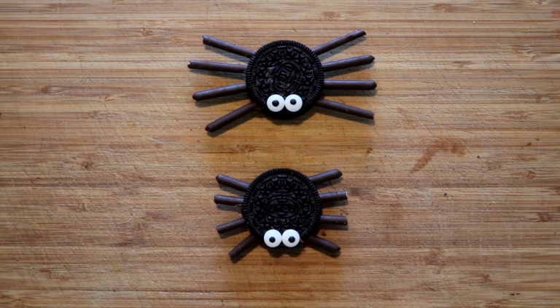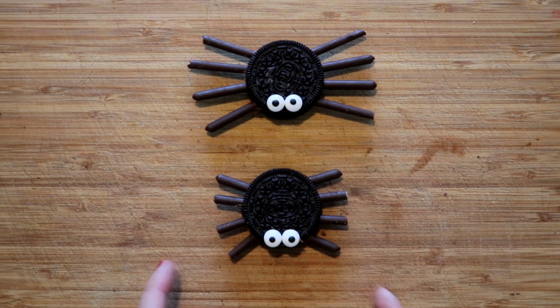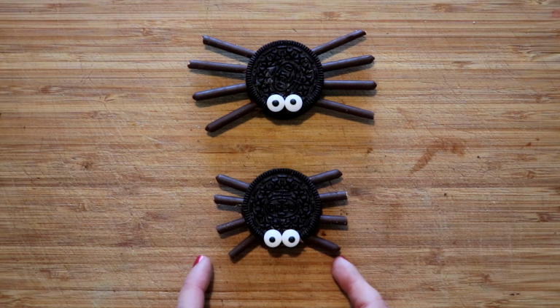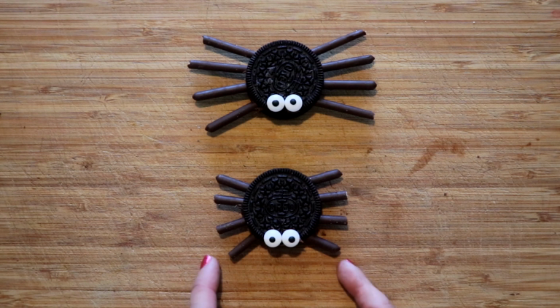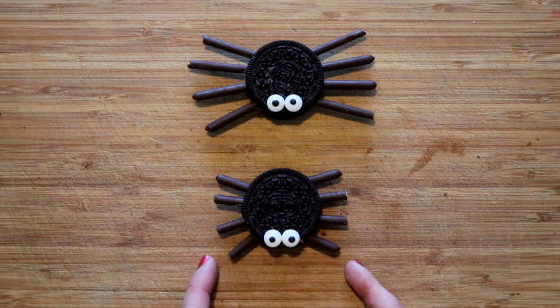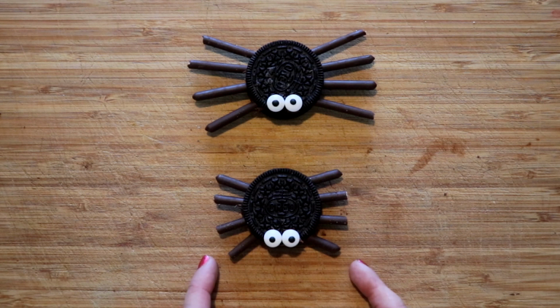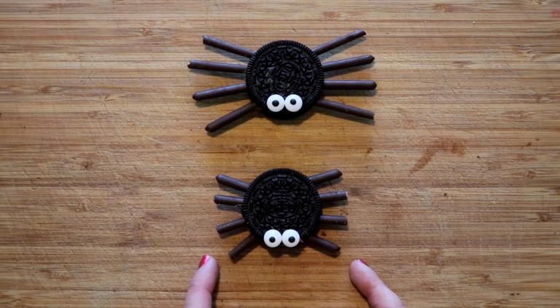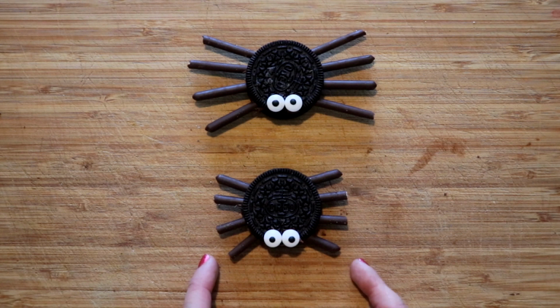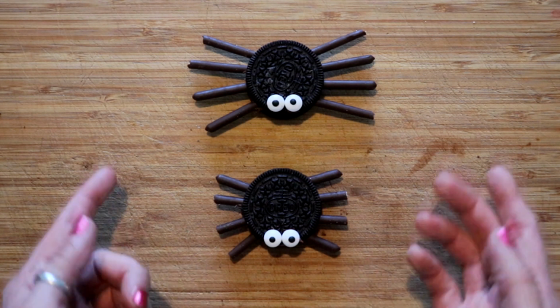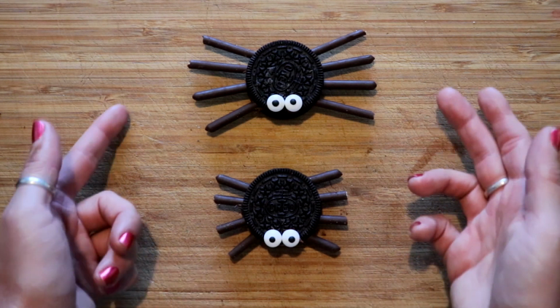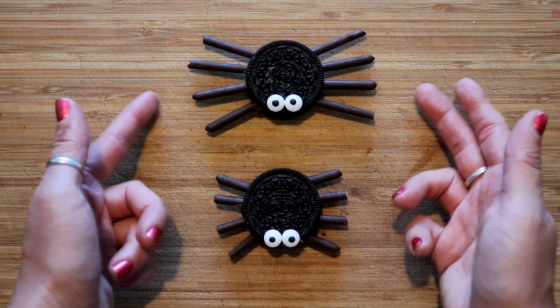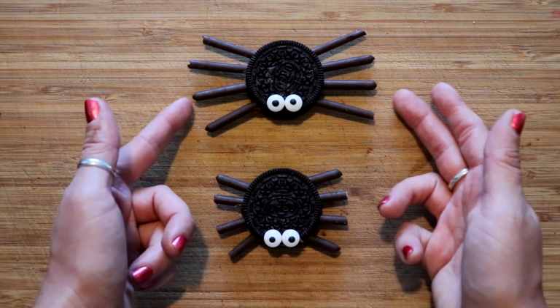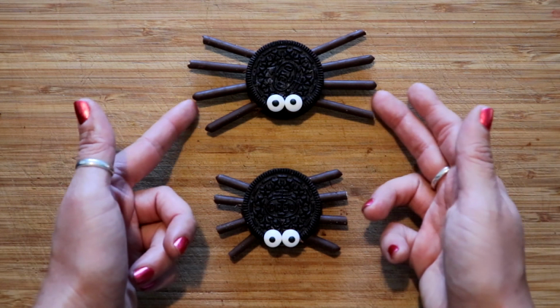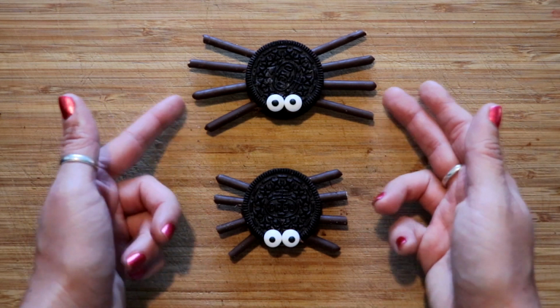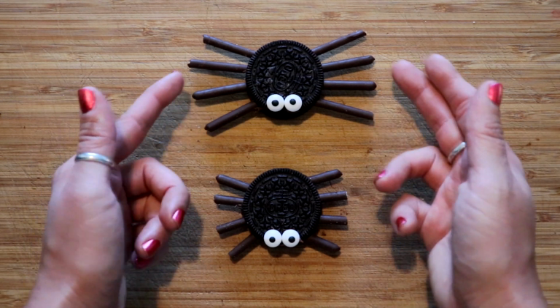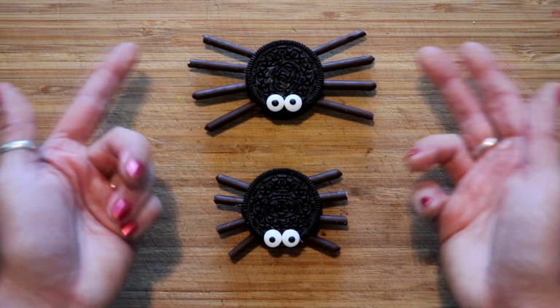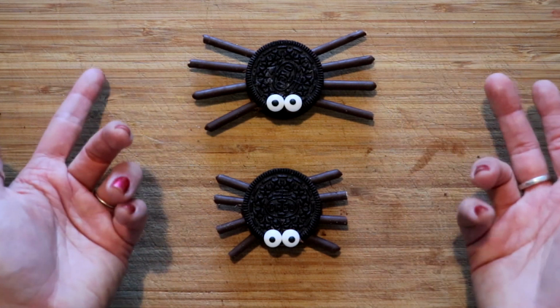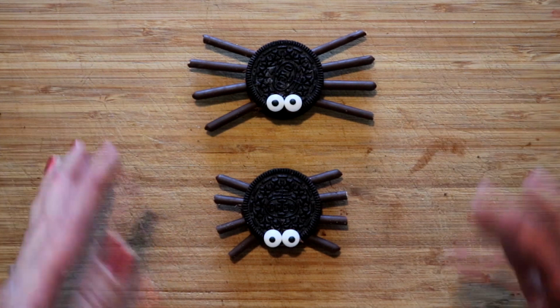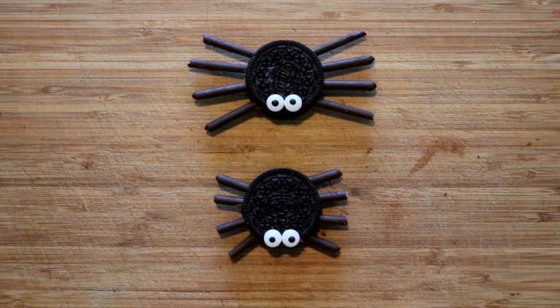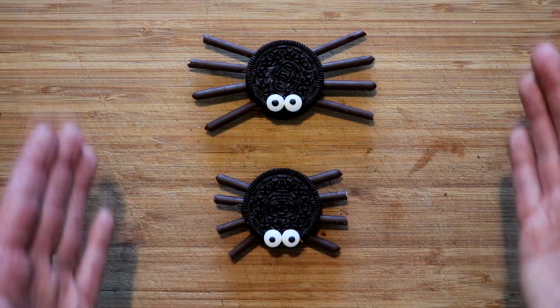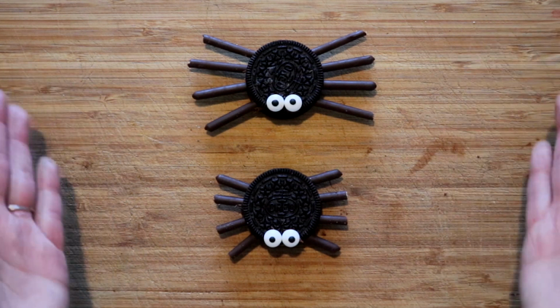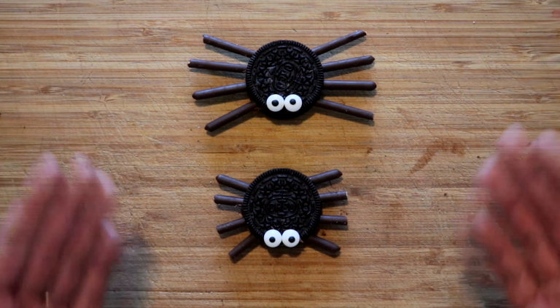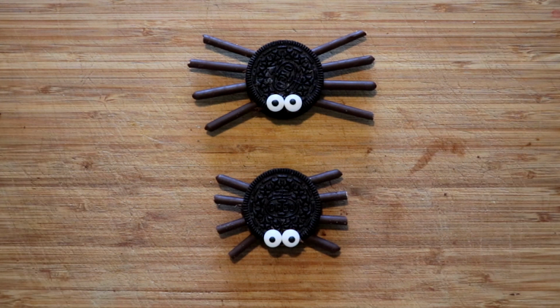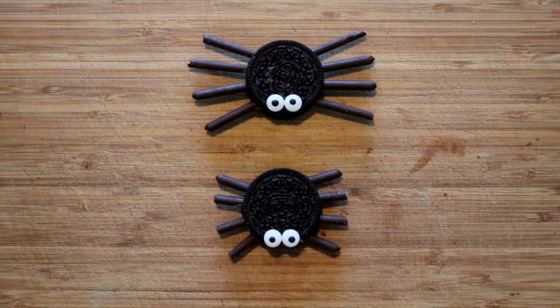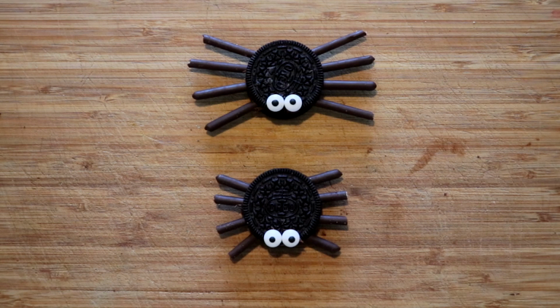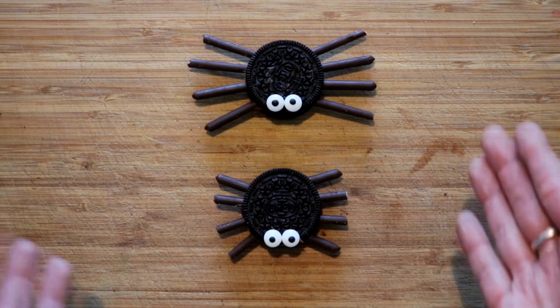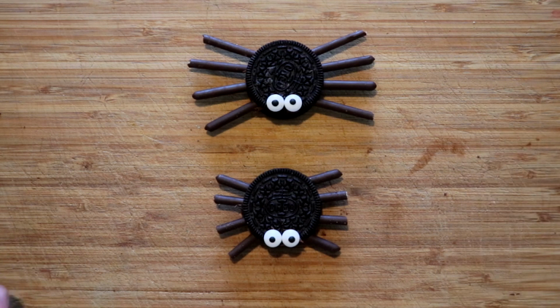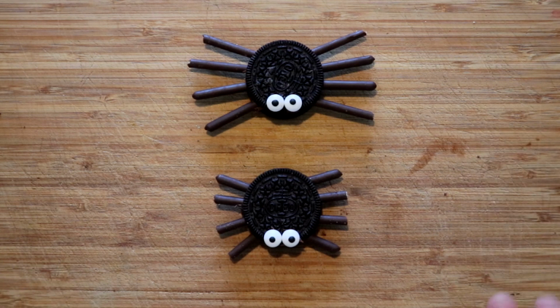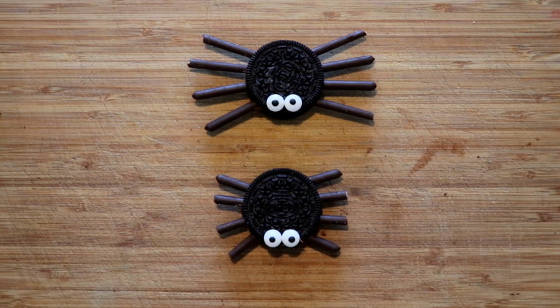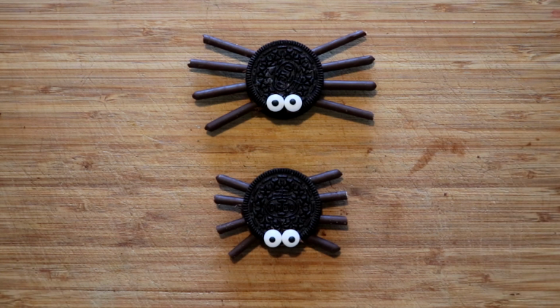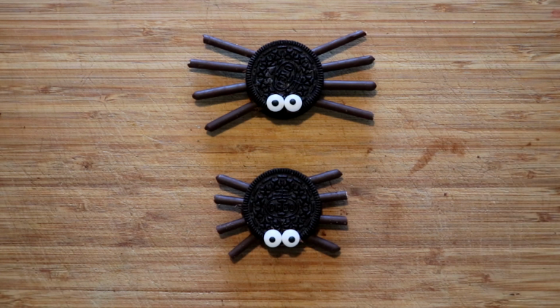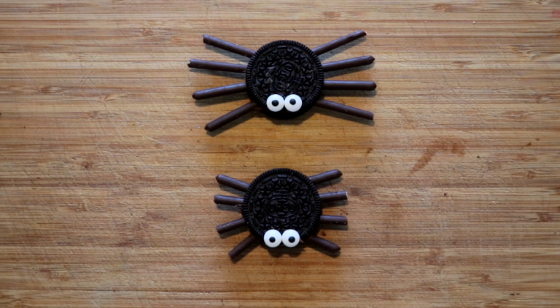Here are the two spiders — you can see they're the same thing with just different lengths of legs. I personally prefer the ones that are a little bit shorter, but you might like the longer ones that have more chocolate. I just wanted to show you the two different variations of what they would look like.